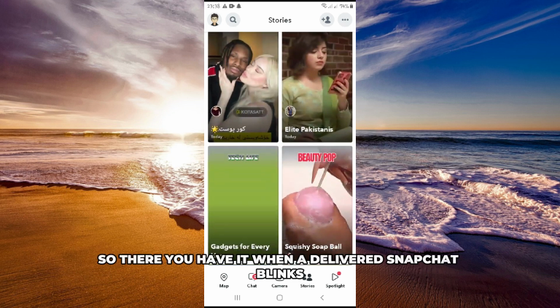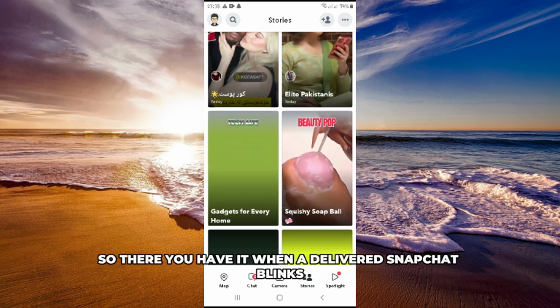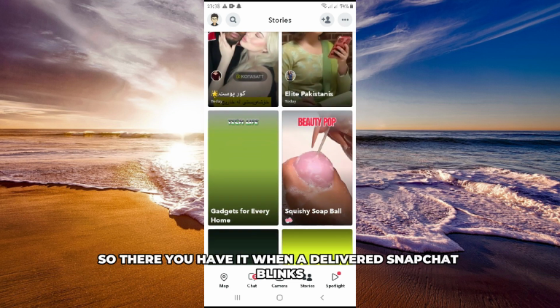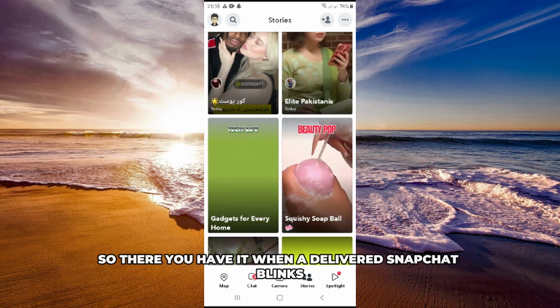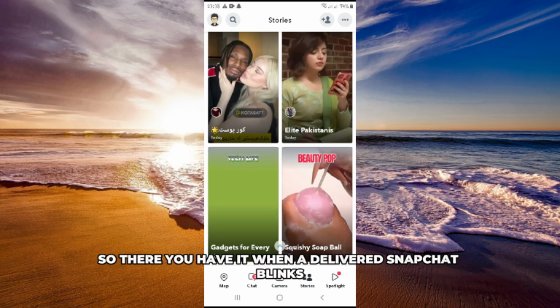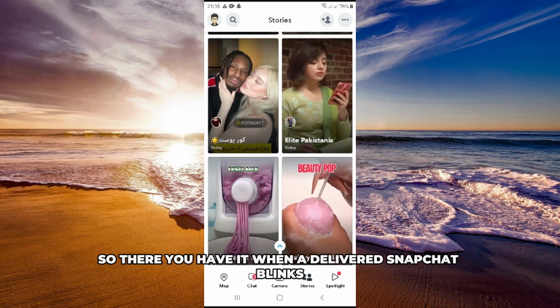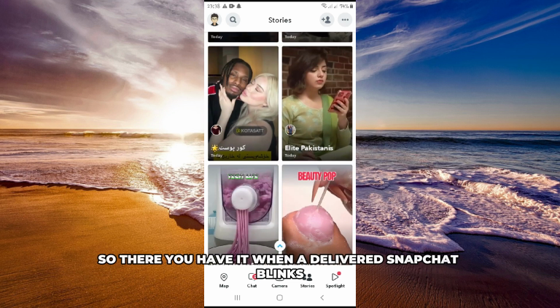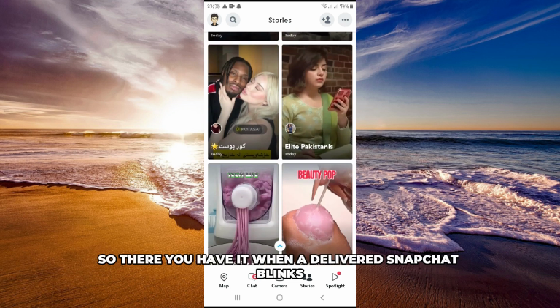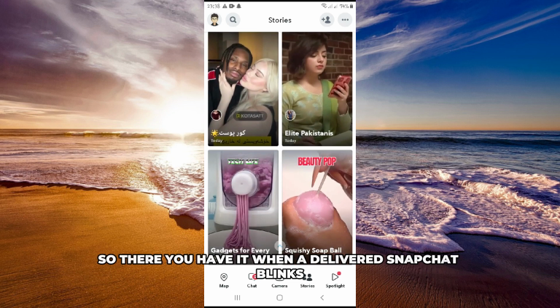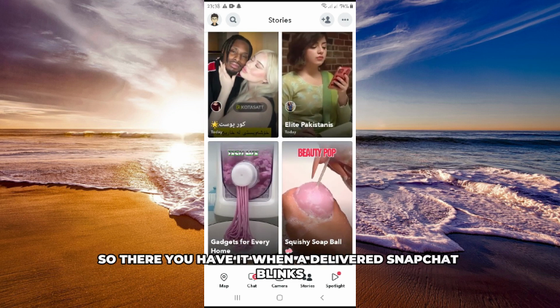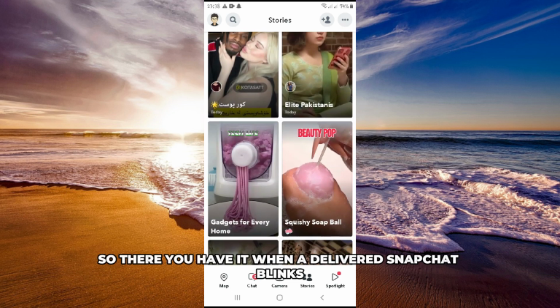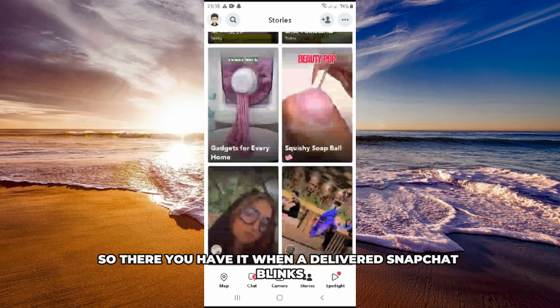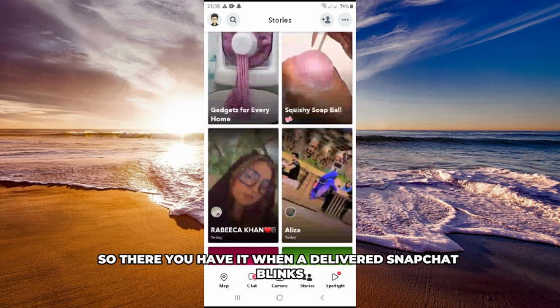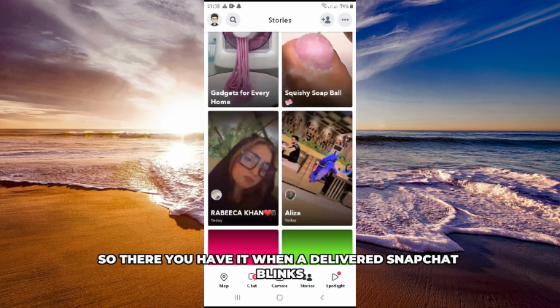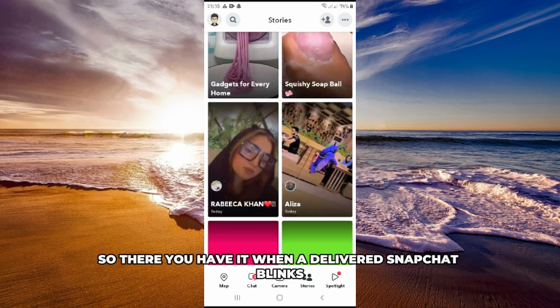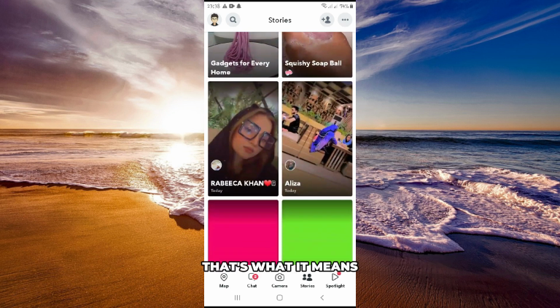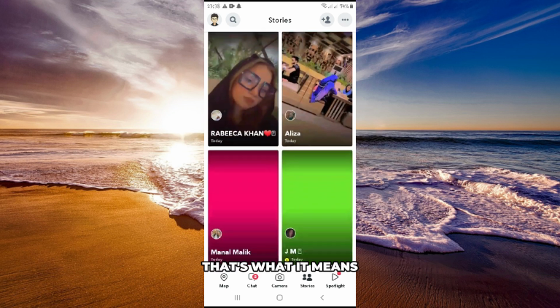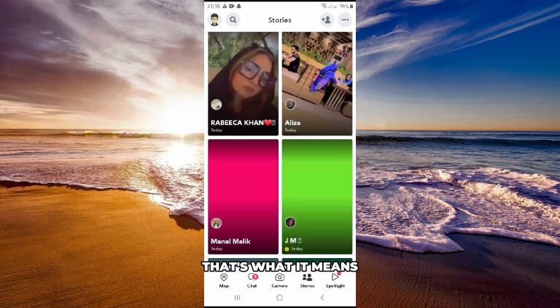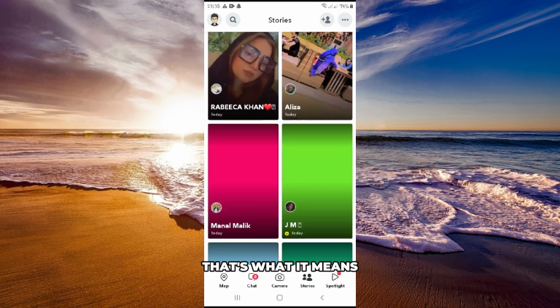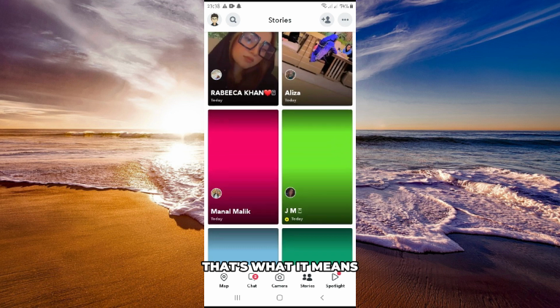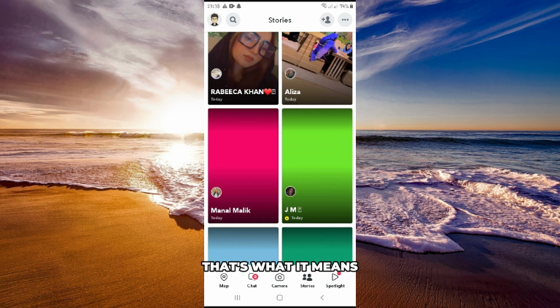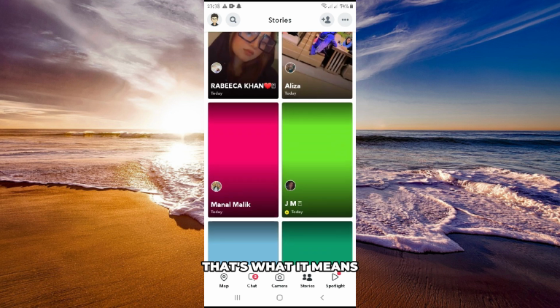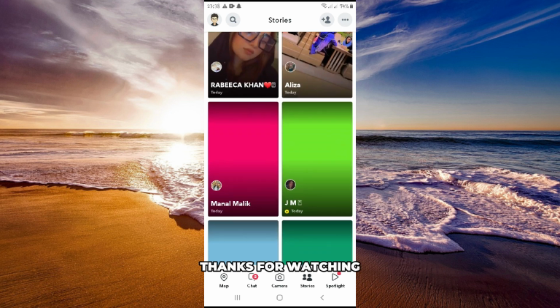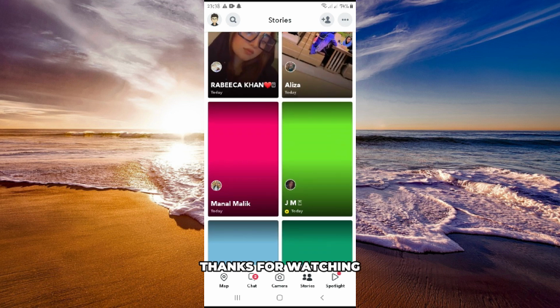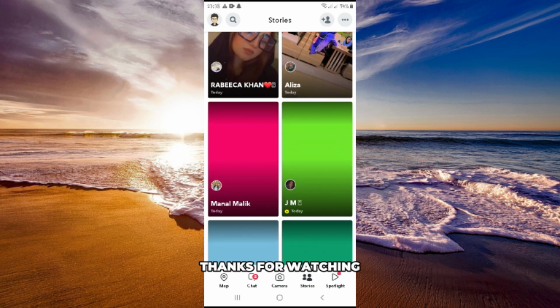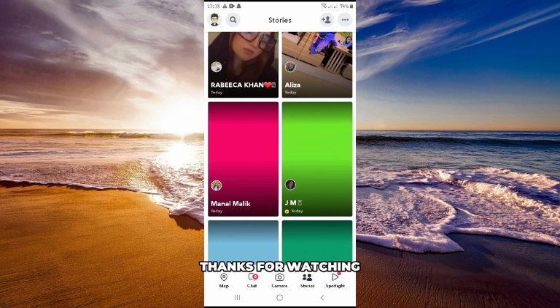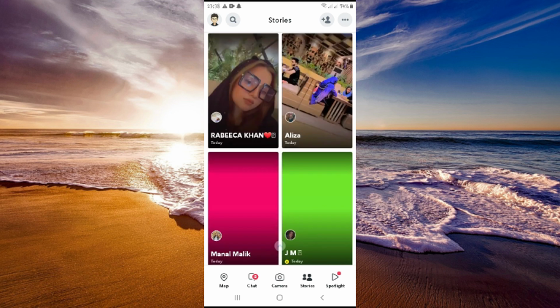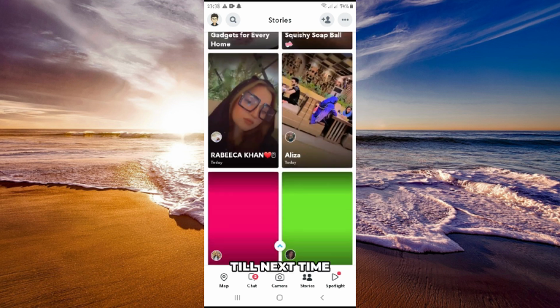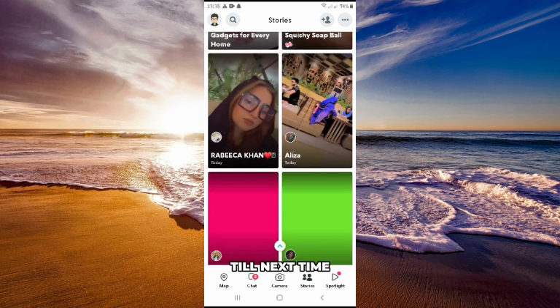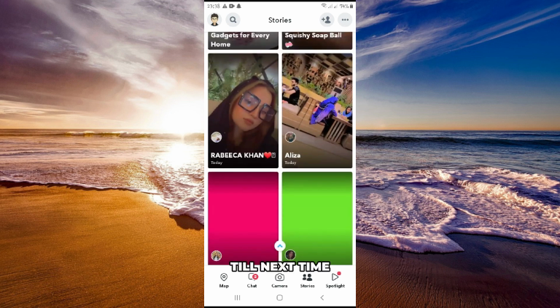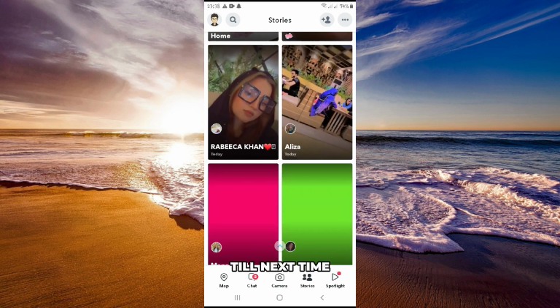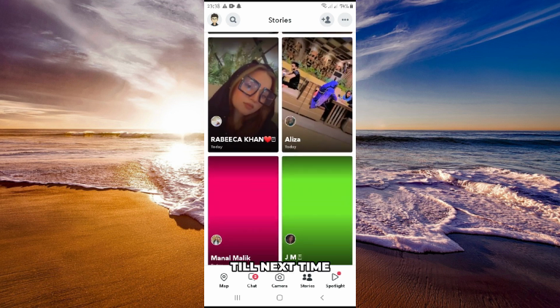So, there you have it. When a delivered Snapchat blinks, that's what it means. Thanks for watching. Till next time.